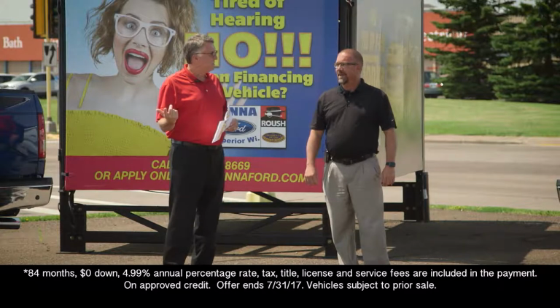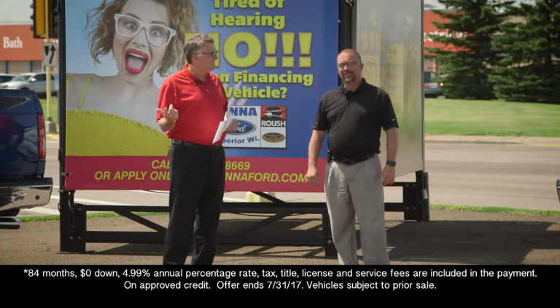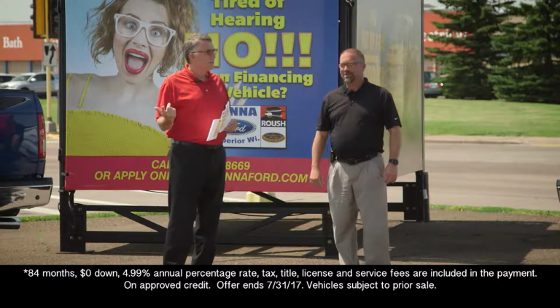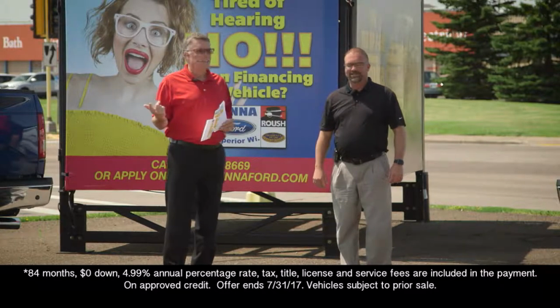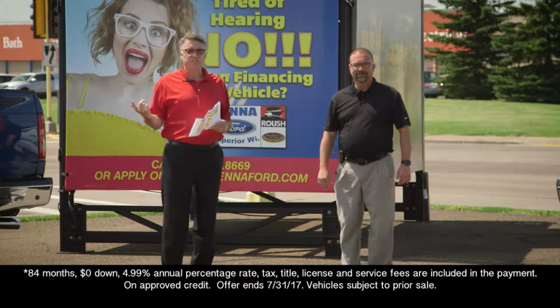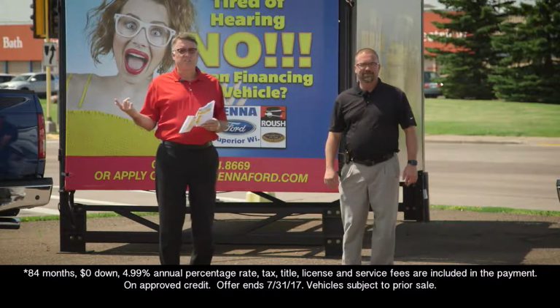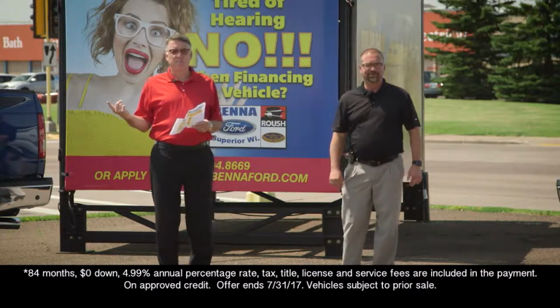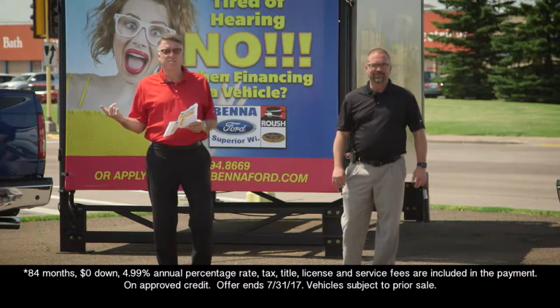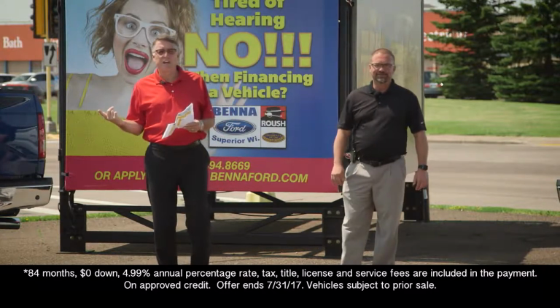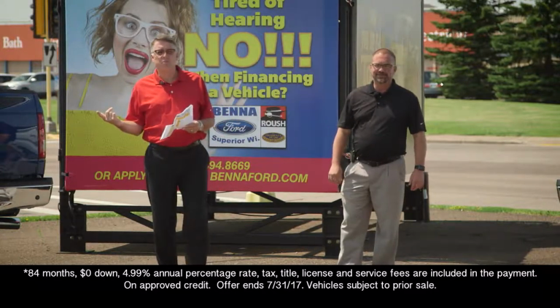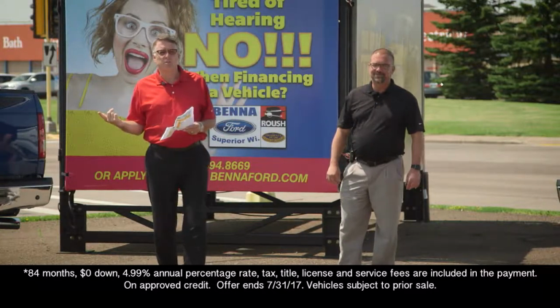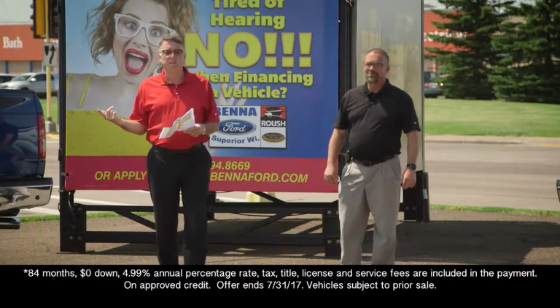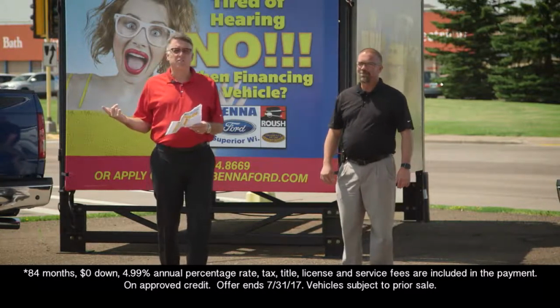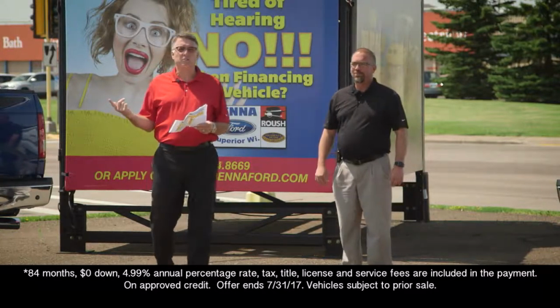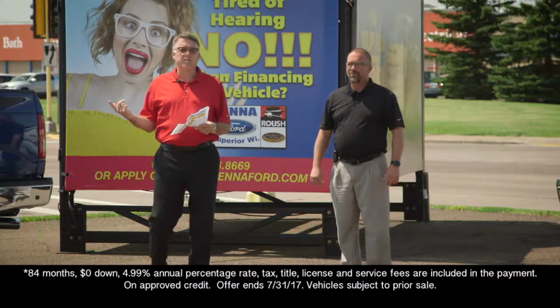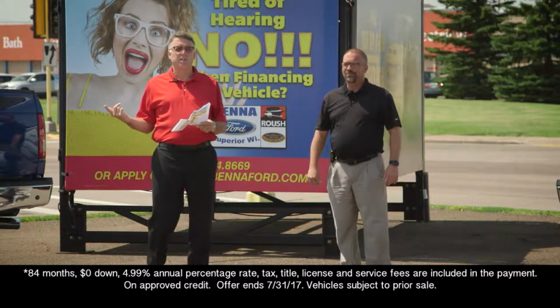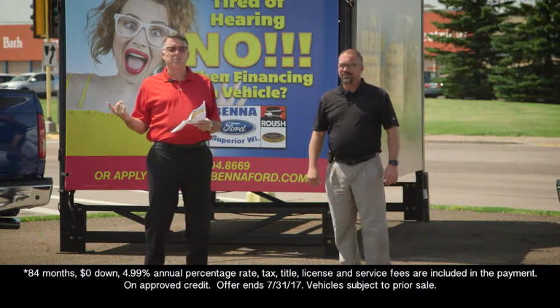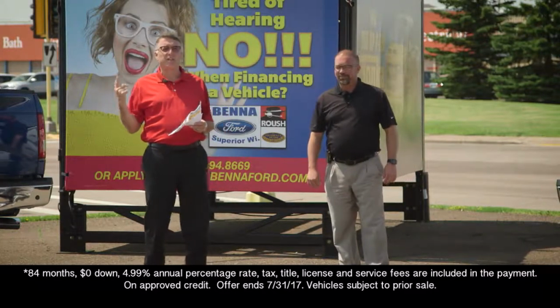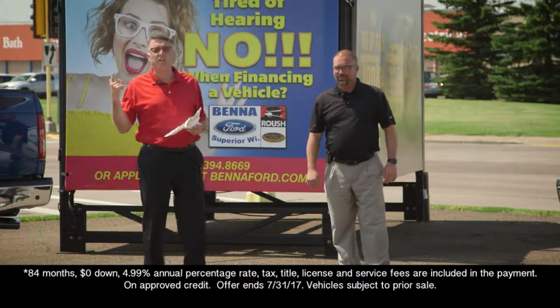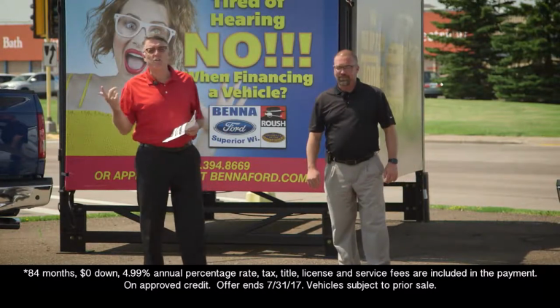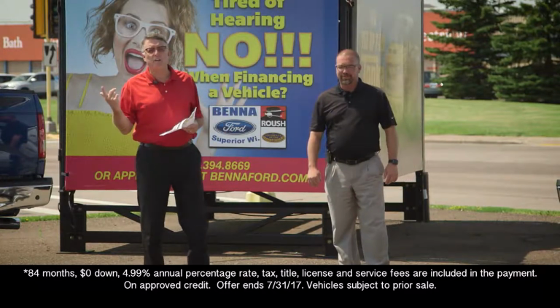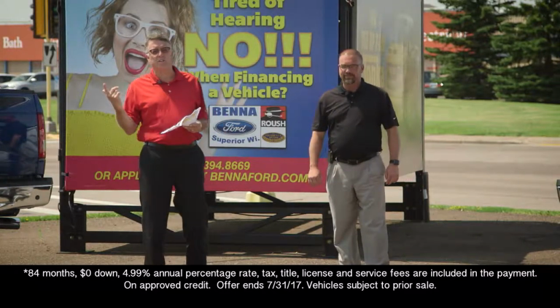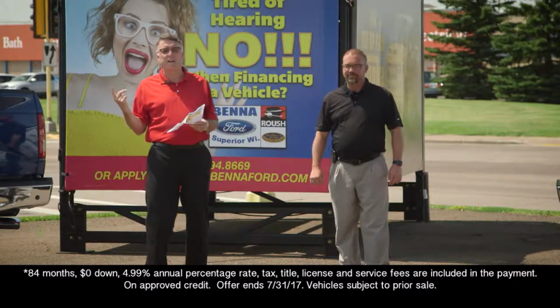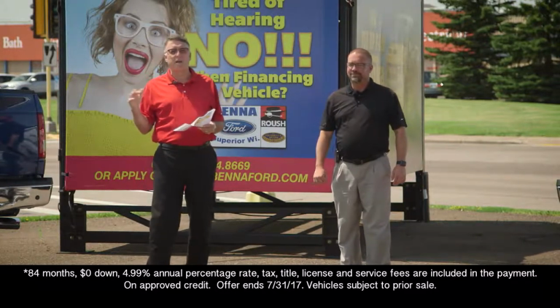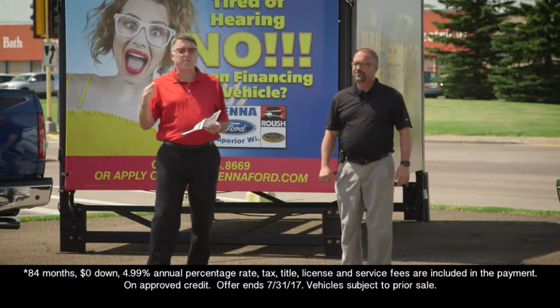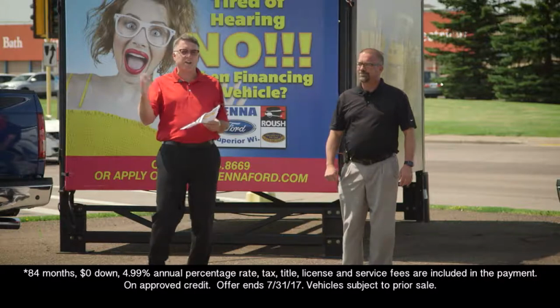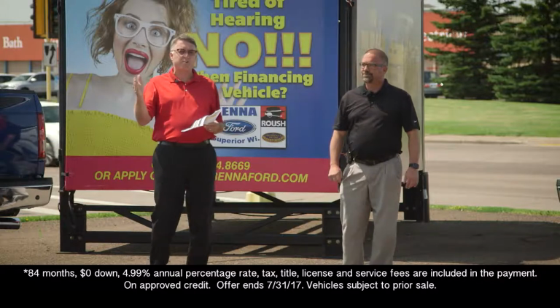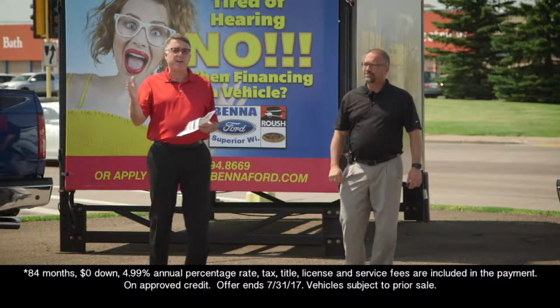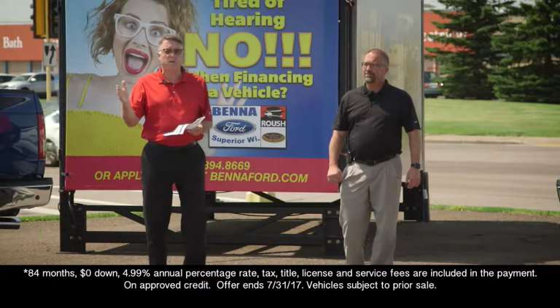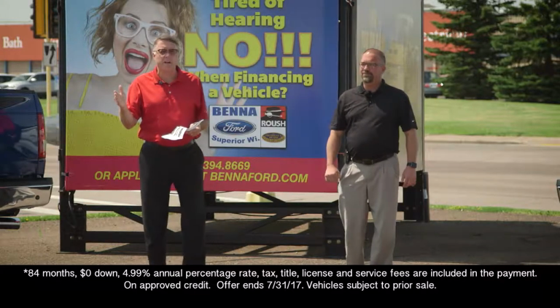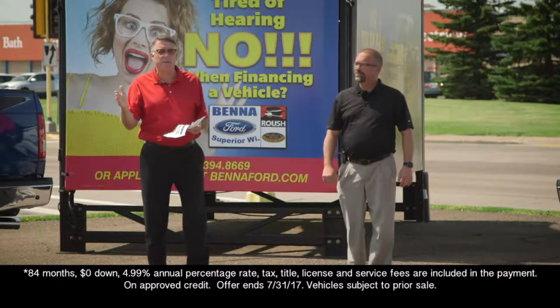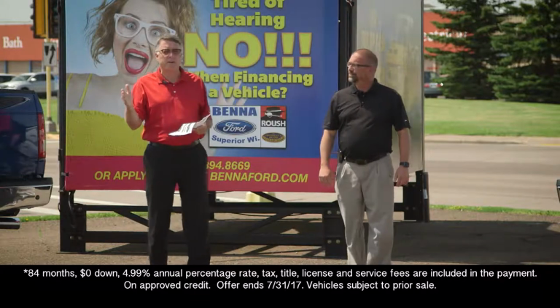Yeah, it's amazing. That's just absolutely ridiculous, the prices on those.